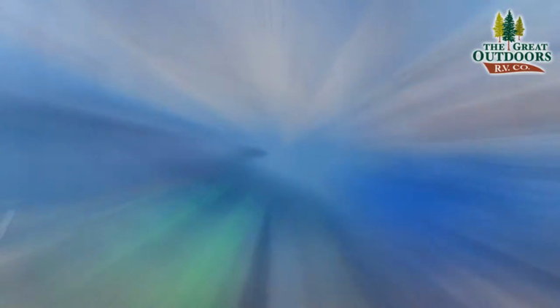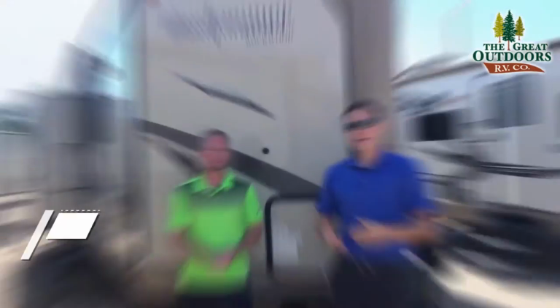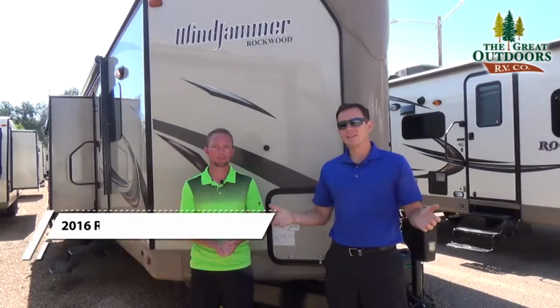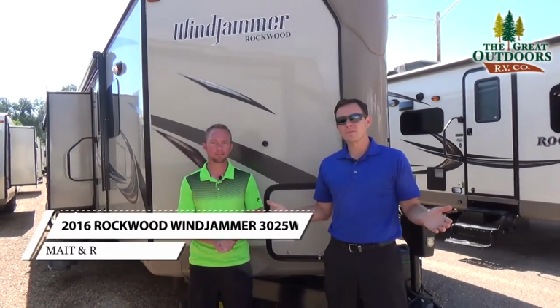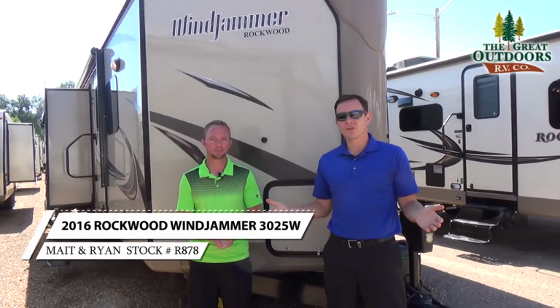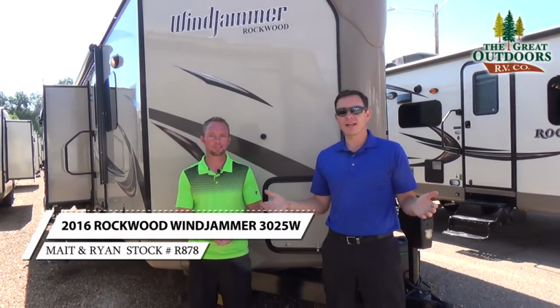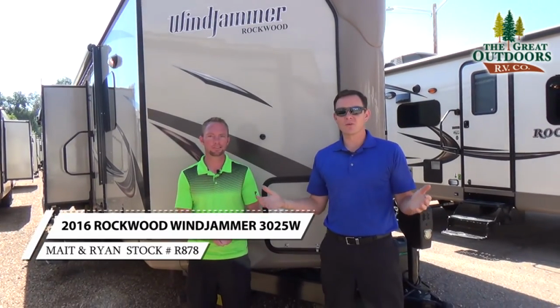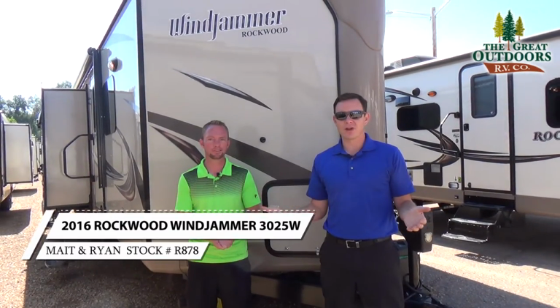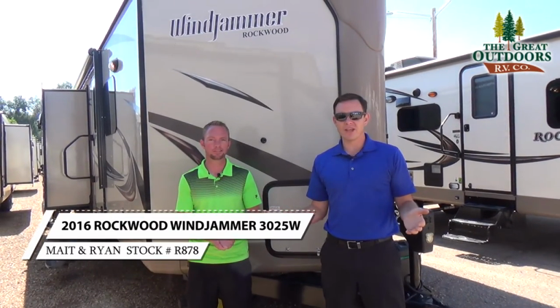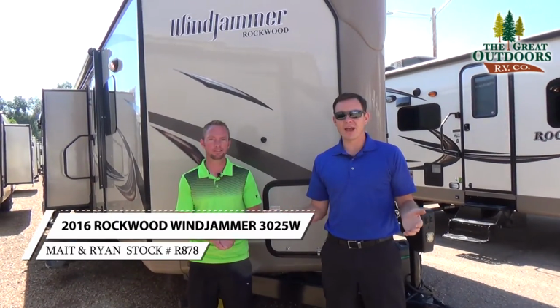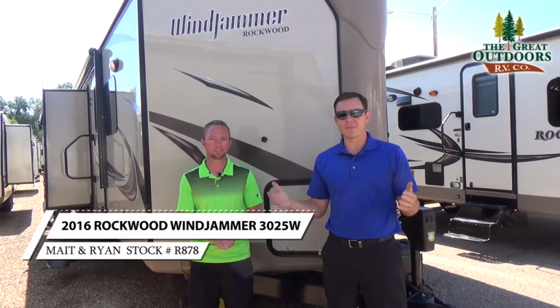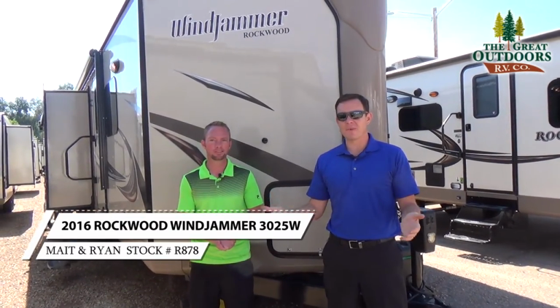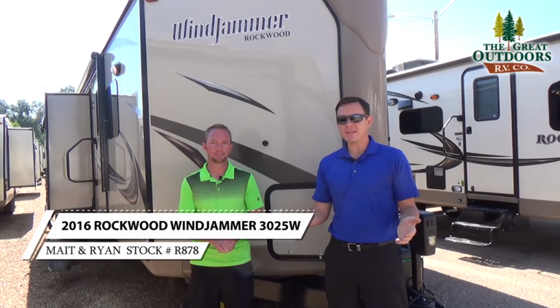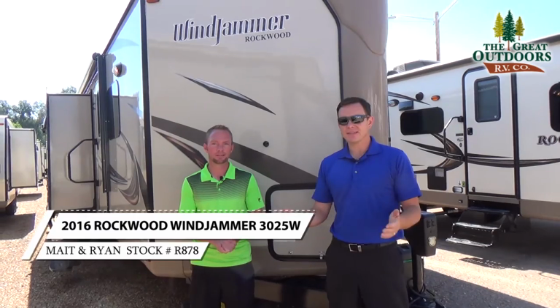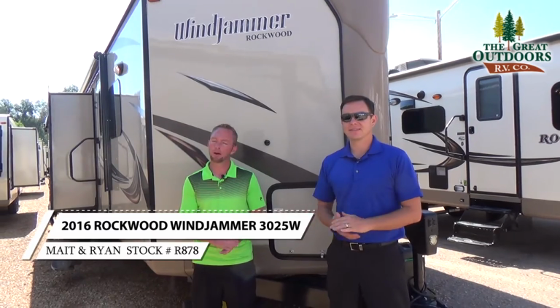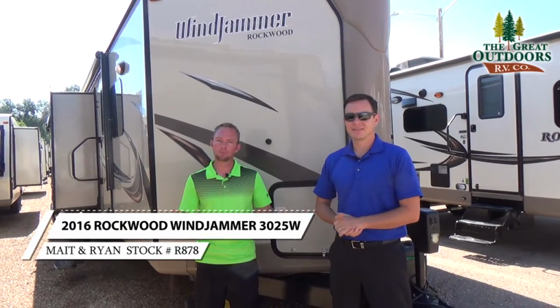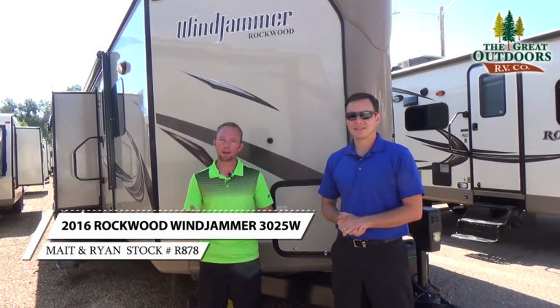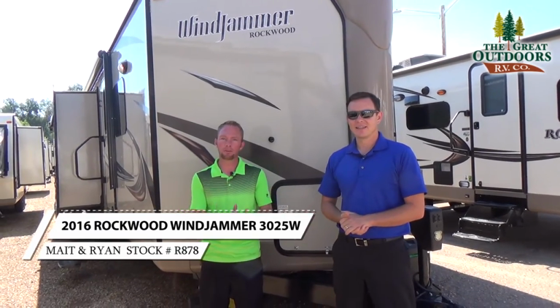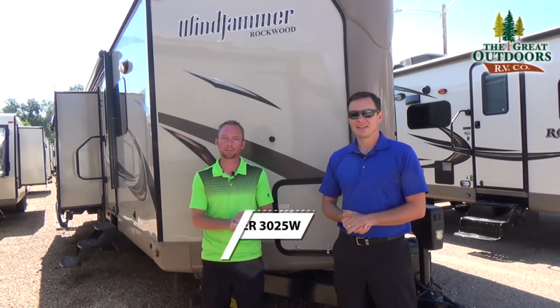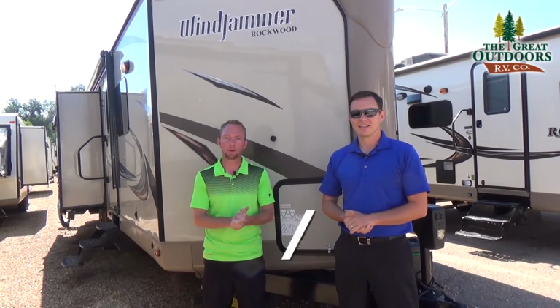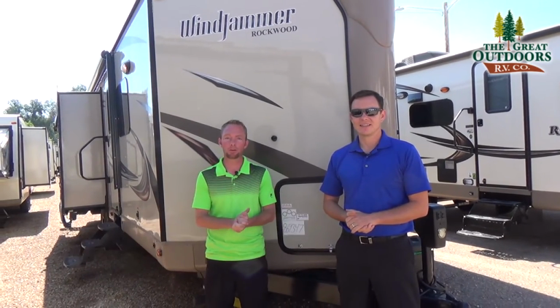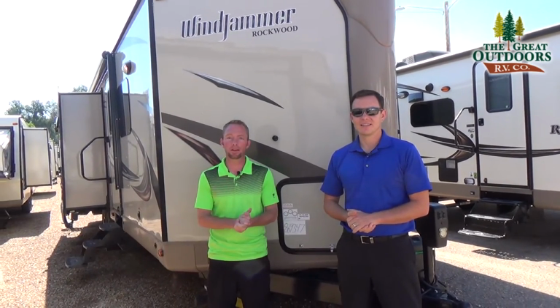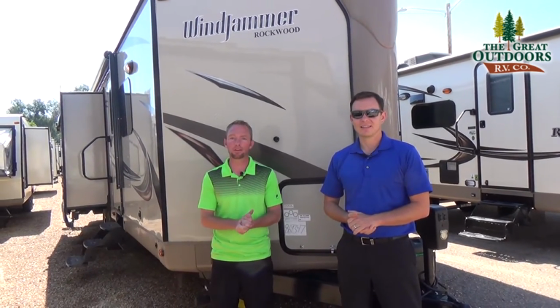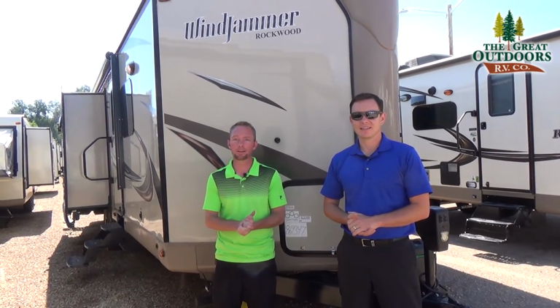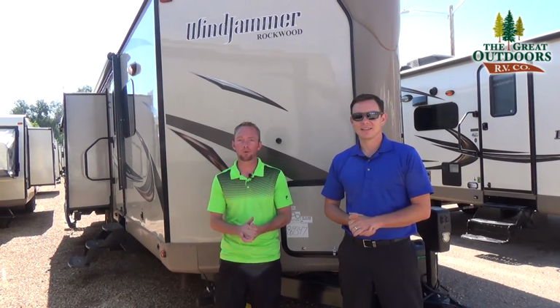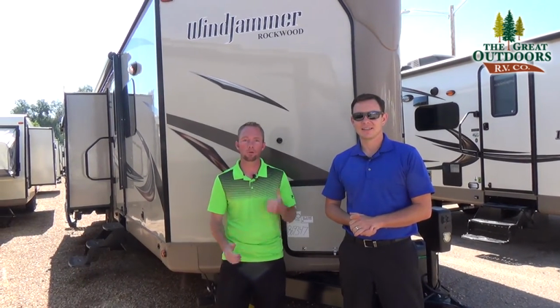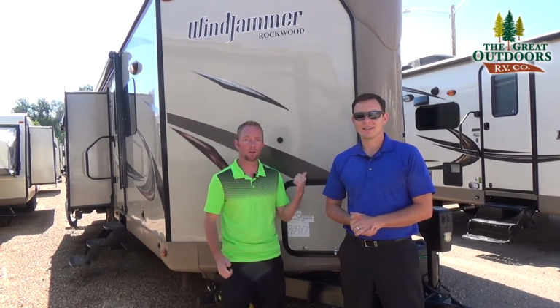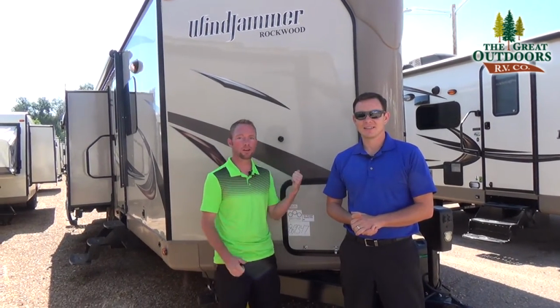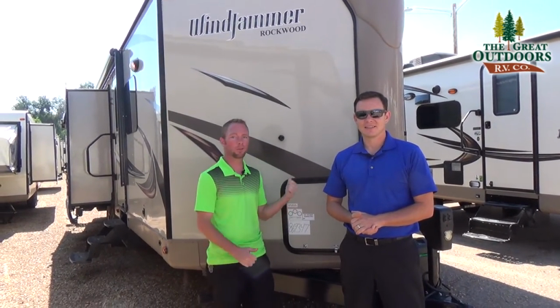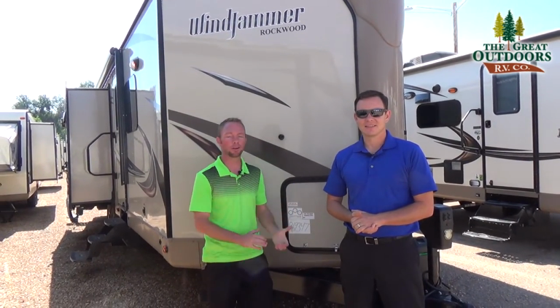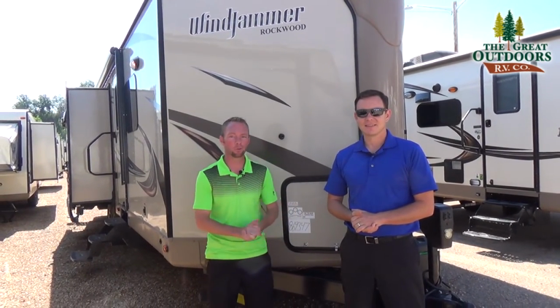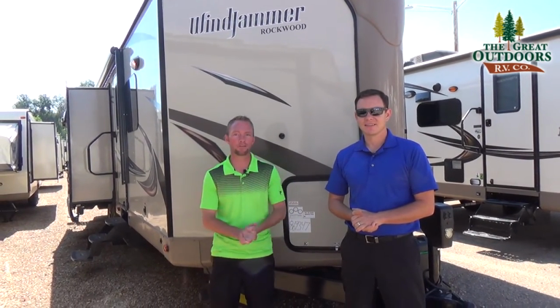Hi guys, welcome to The Great Outdoors RV. My name is Mate. My name is Ryan Speck. Today we're going to be taking a look at the Rockwood Windjammer 3025.